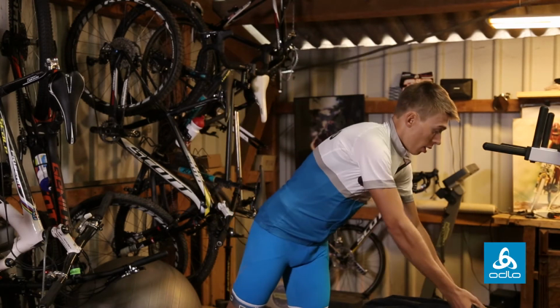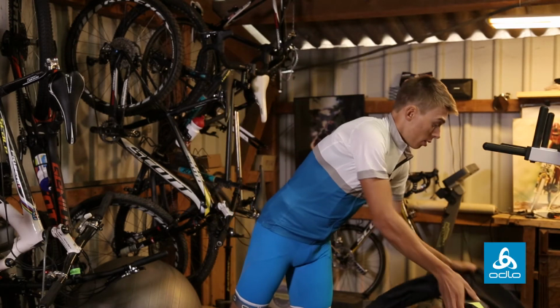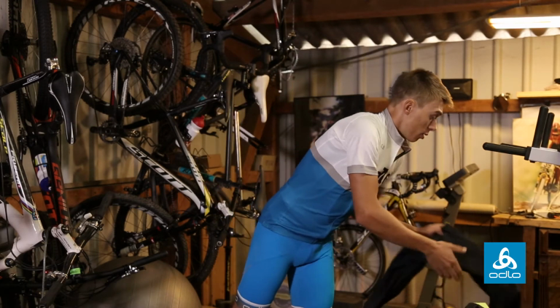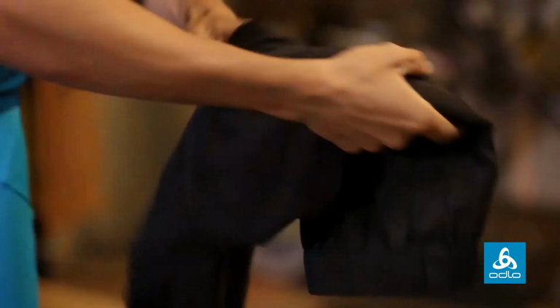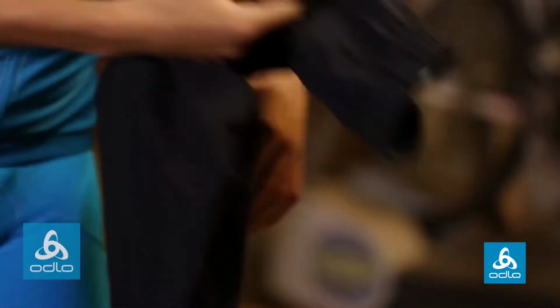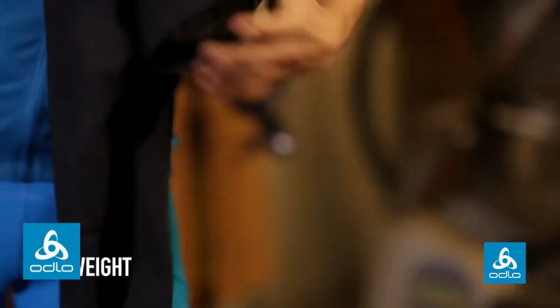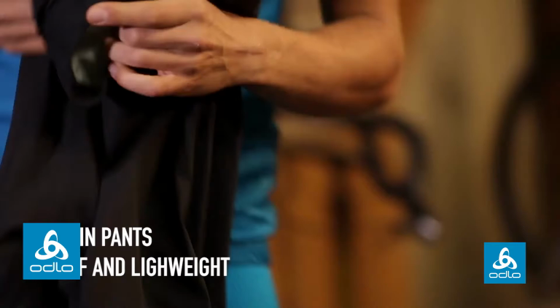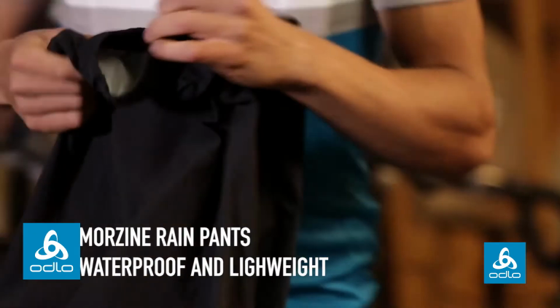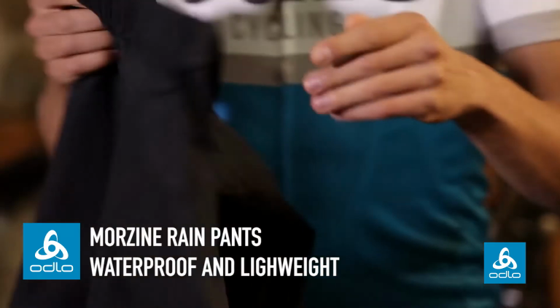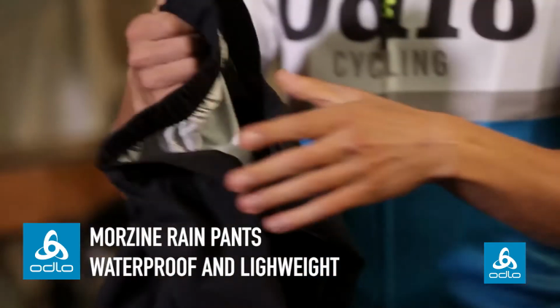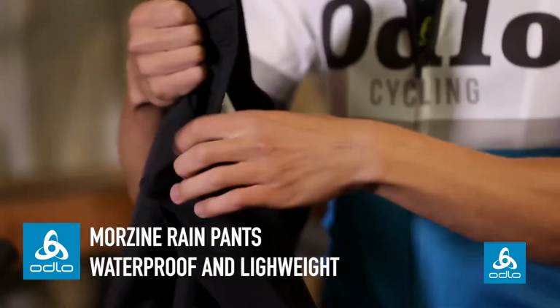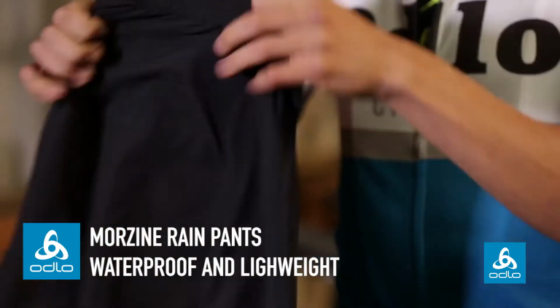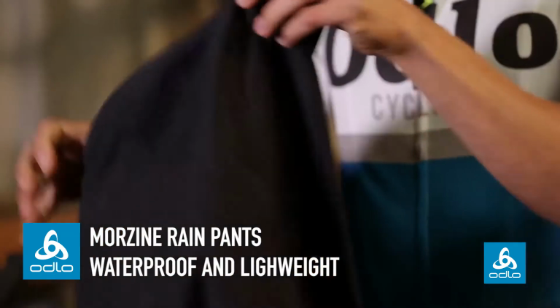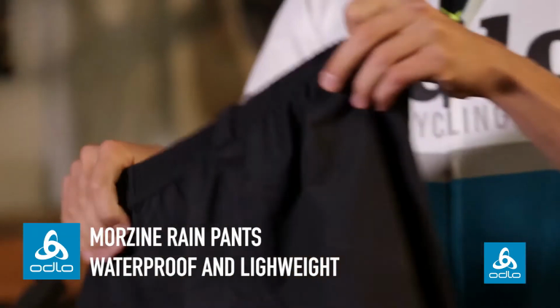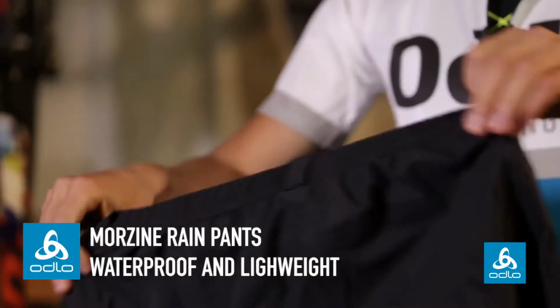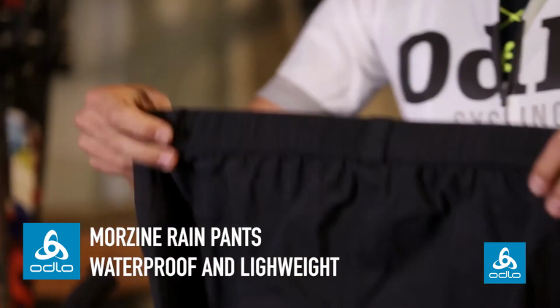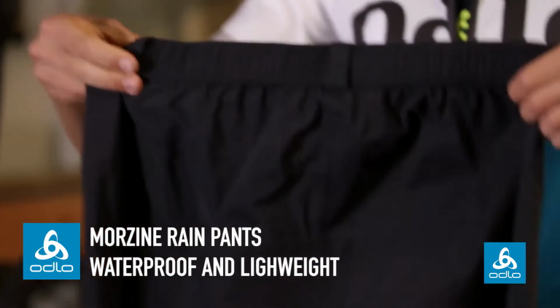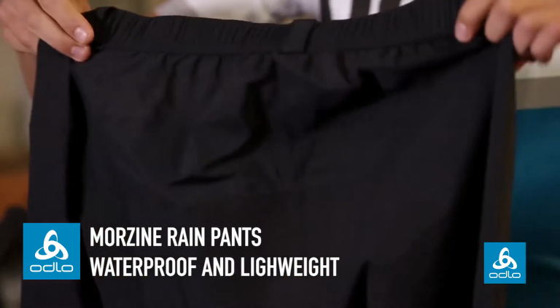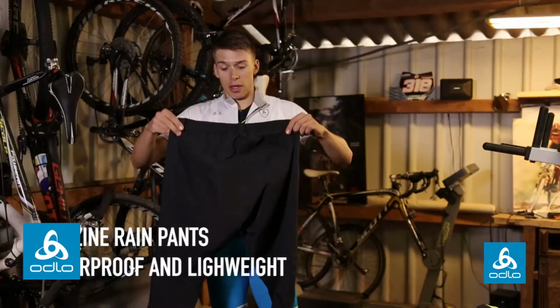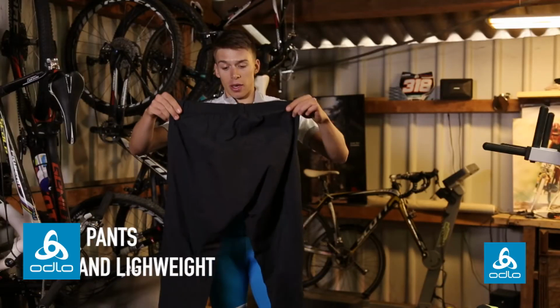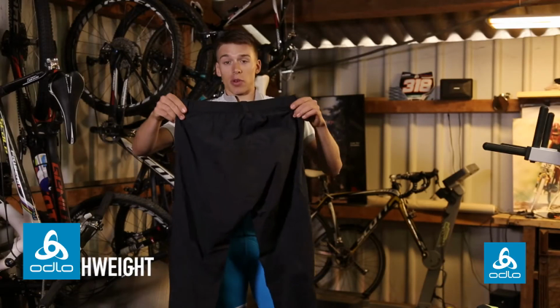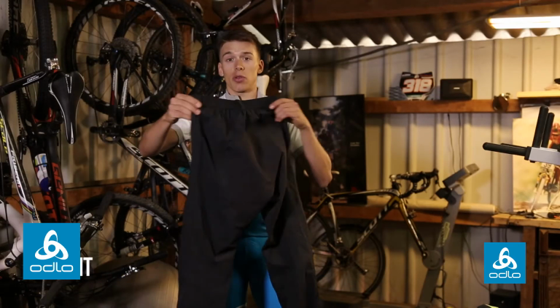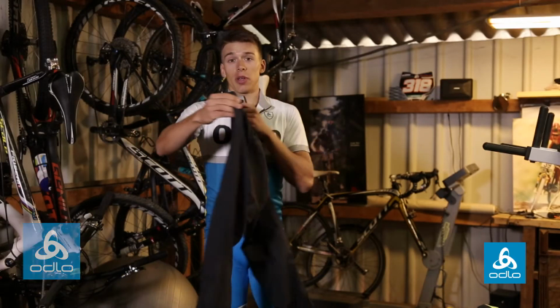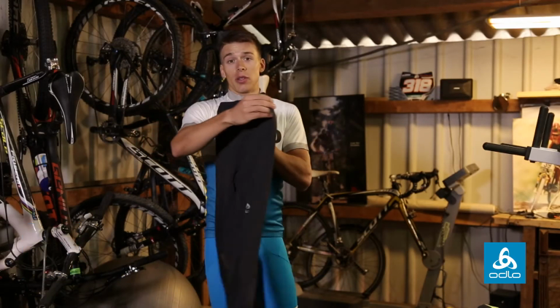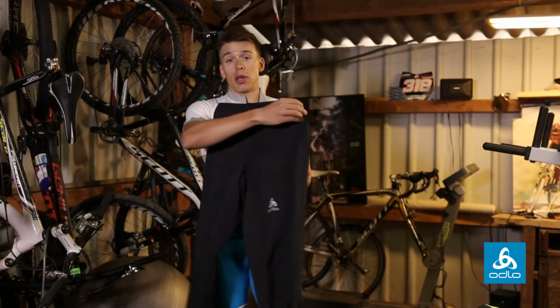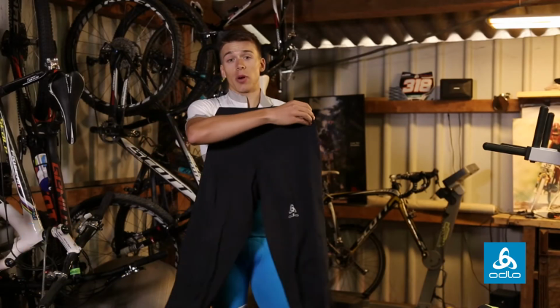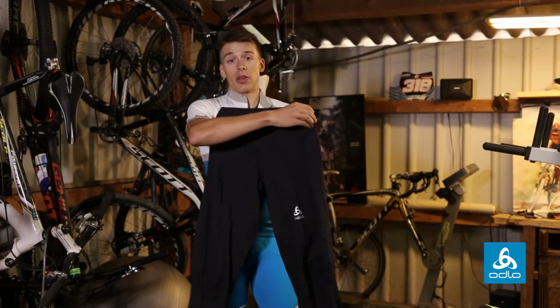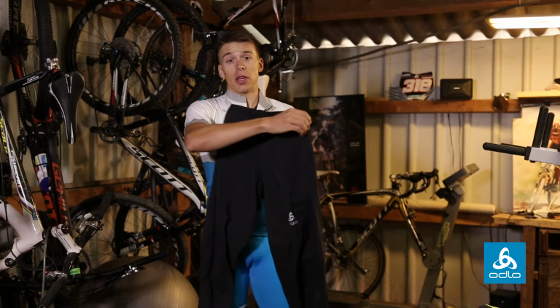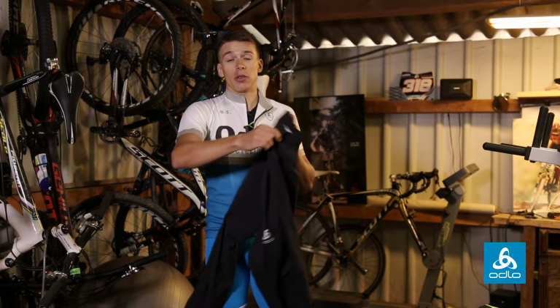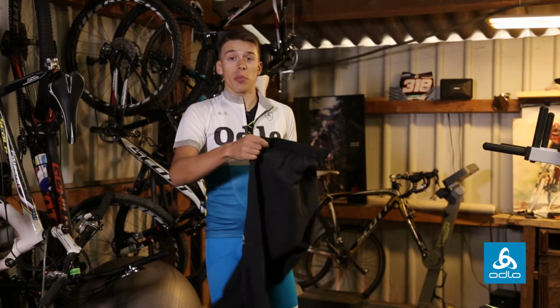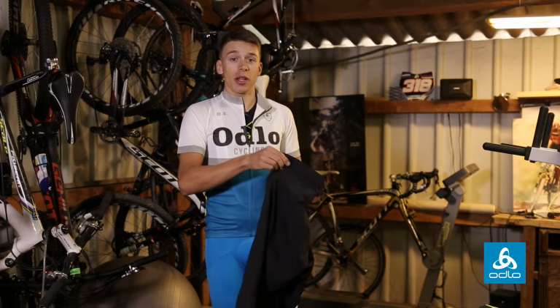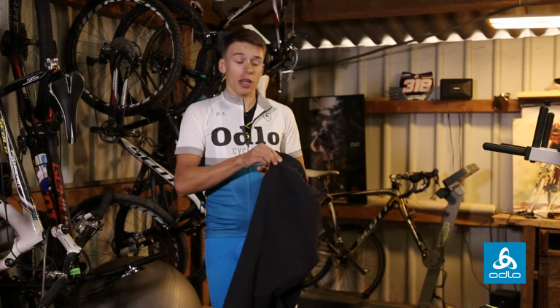Also, the pants — they're super lightweight and they have a good fit, so they won't affect you in pedaling.